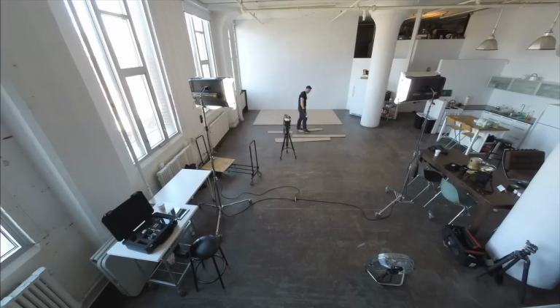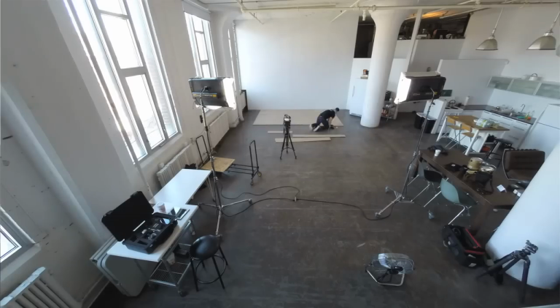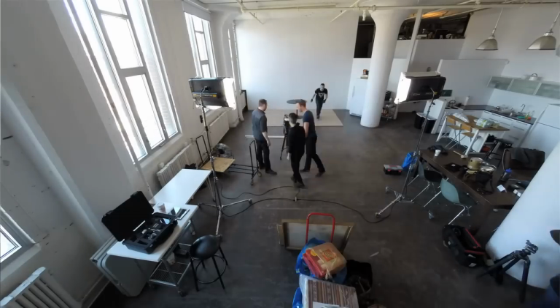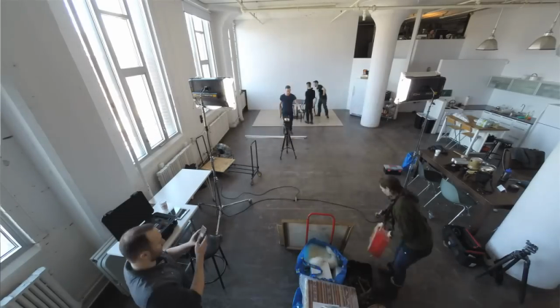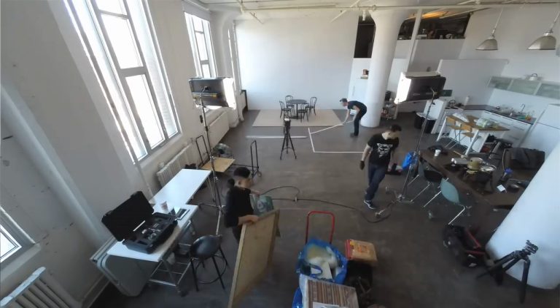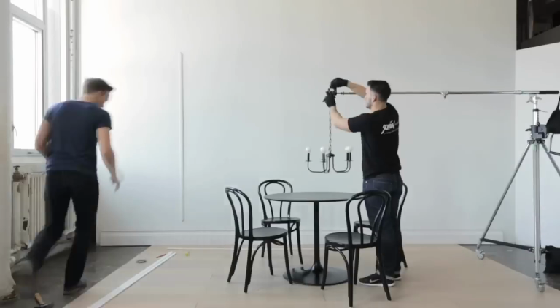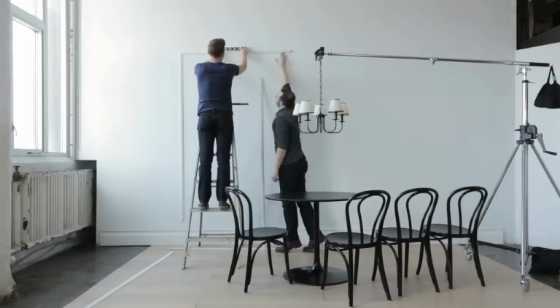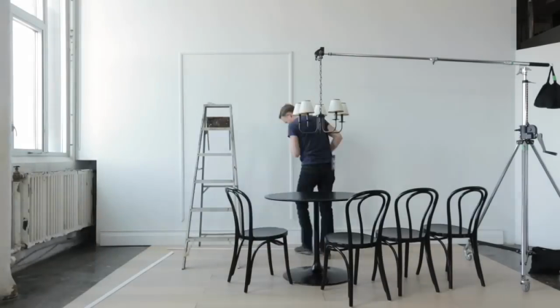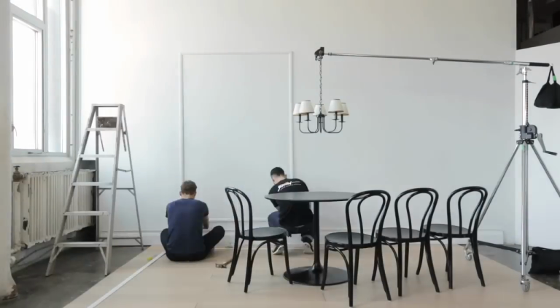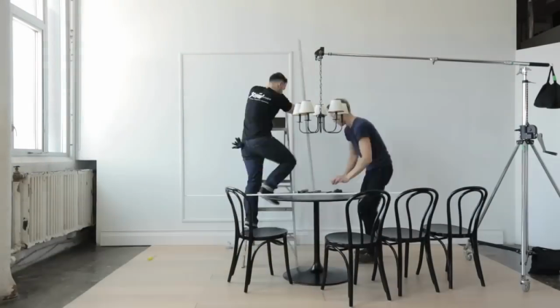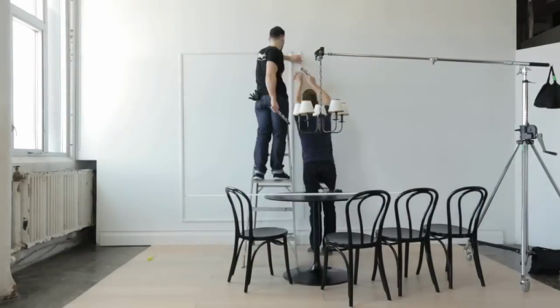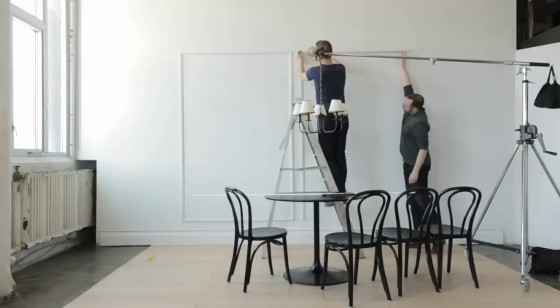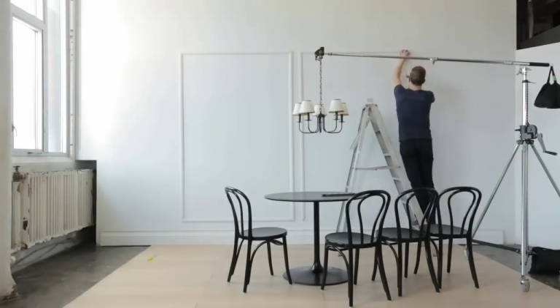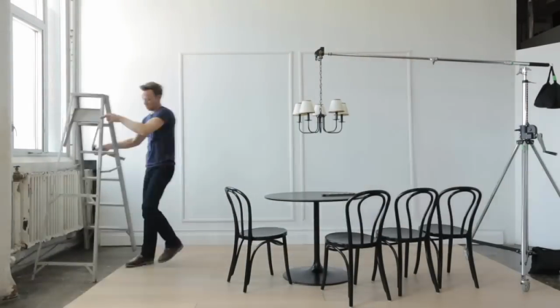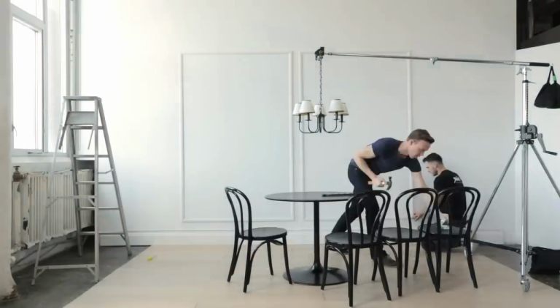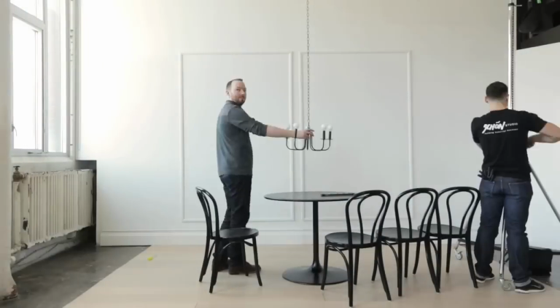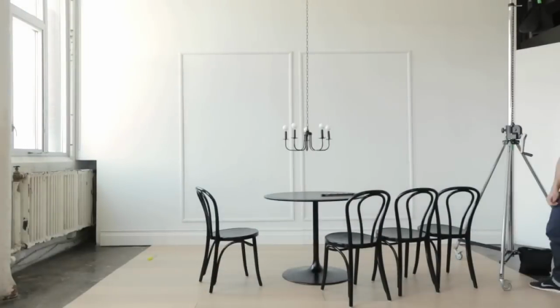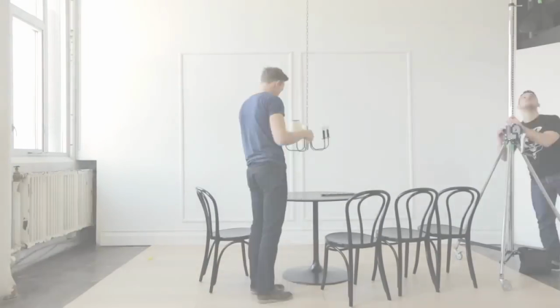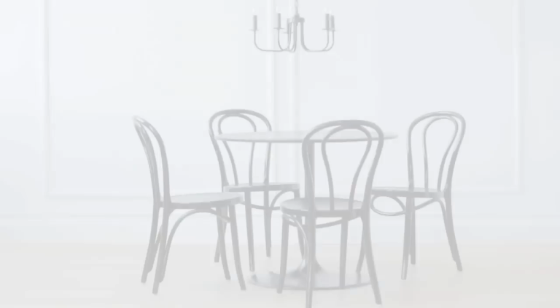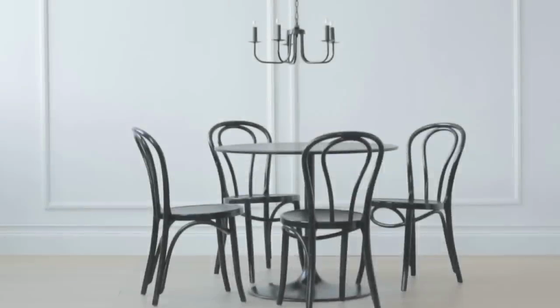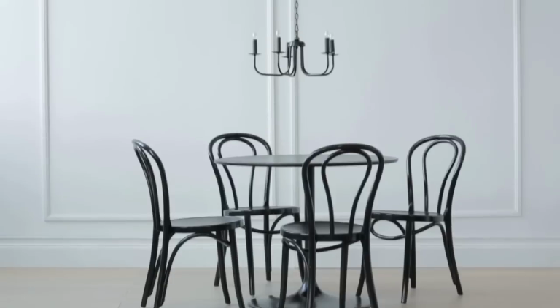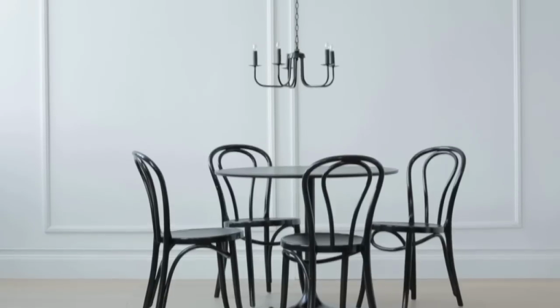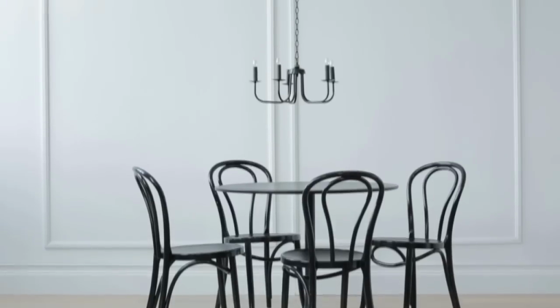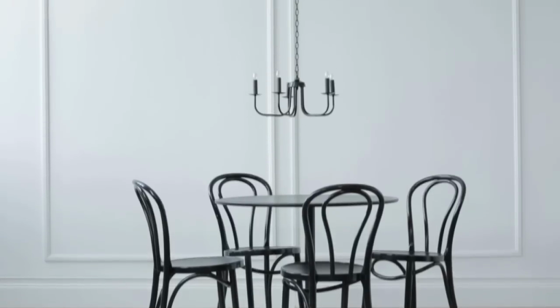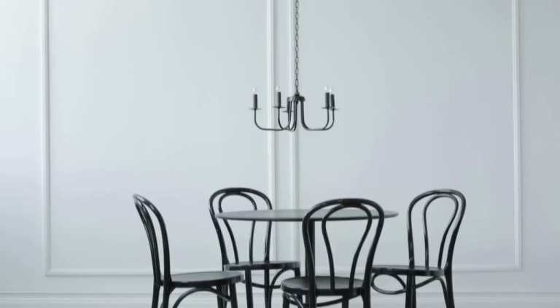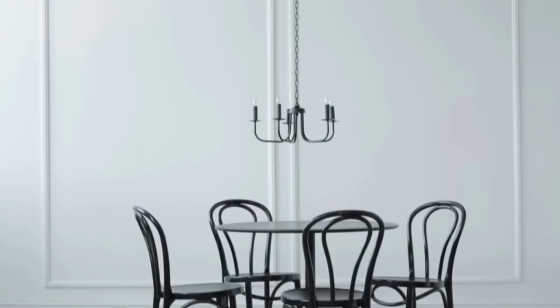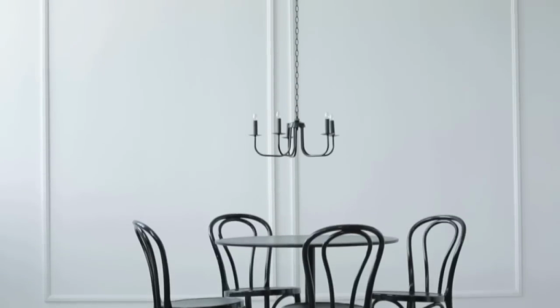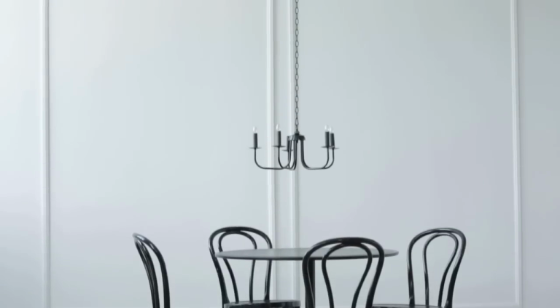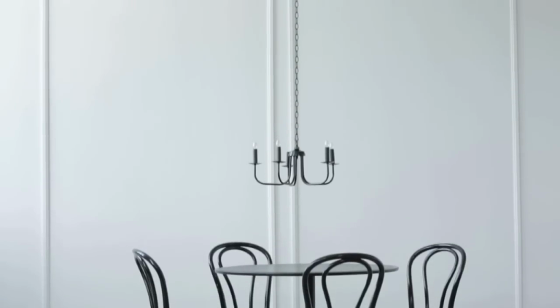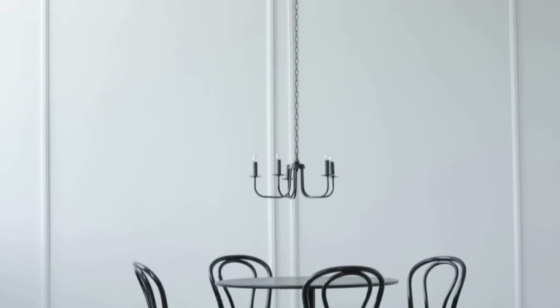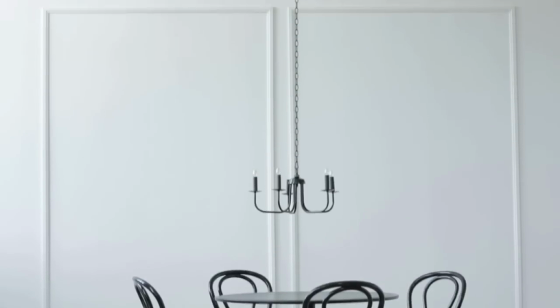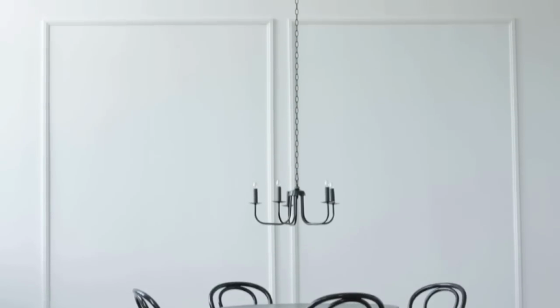We set up this dining room in studio with a simple white wall. It's nice but it really lacks a punch. I'll show you how color can take it to the next level.